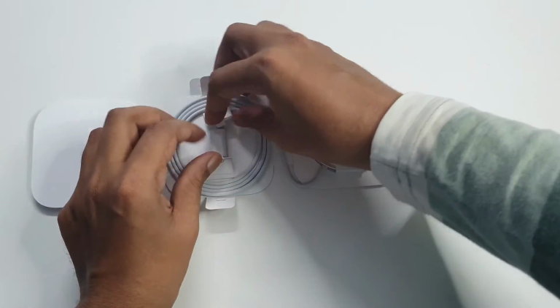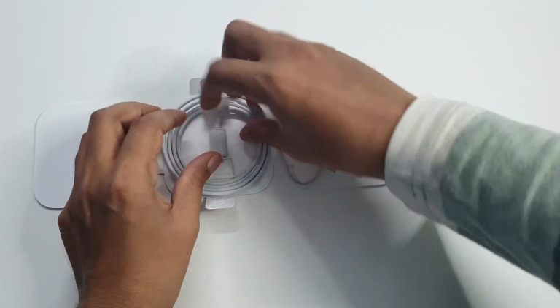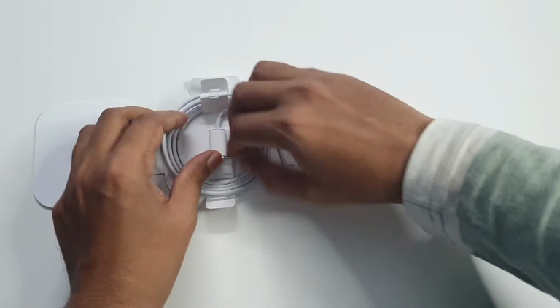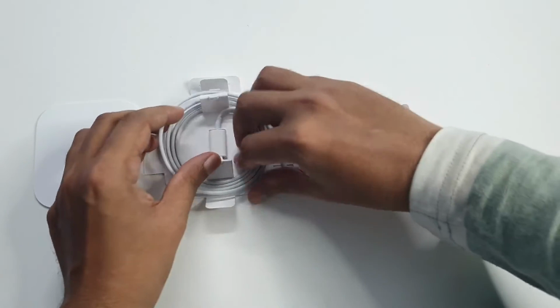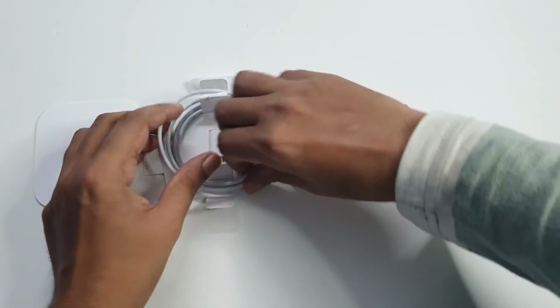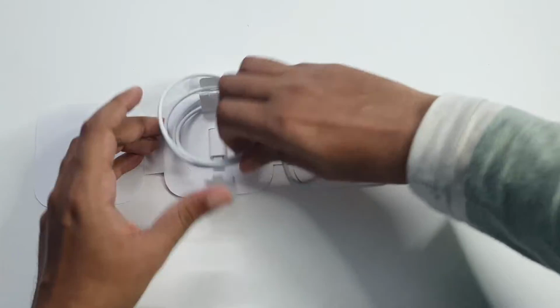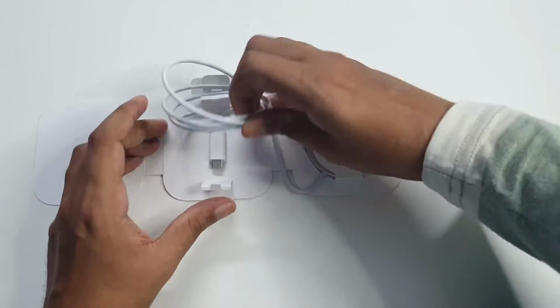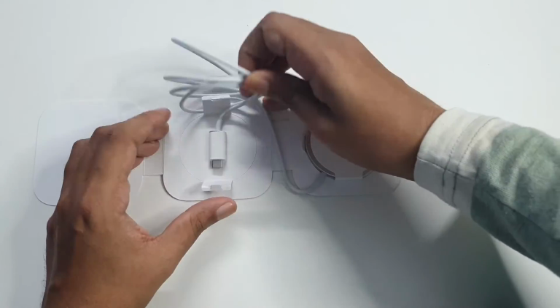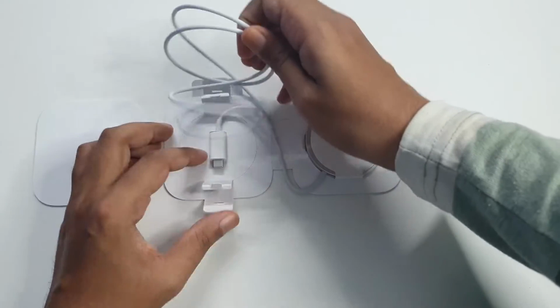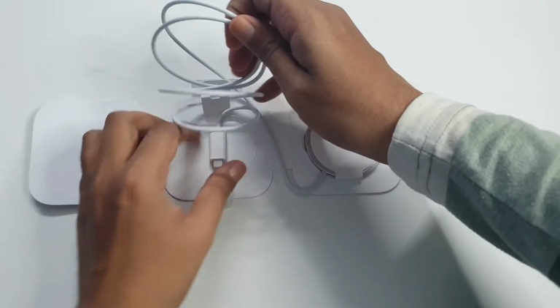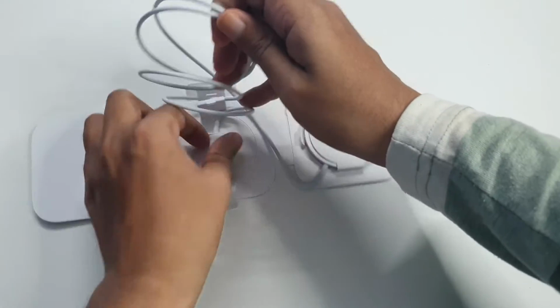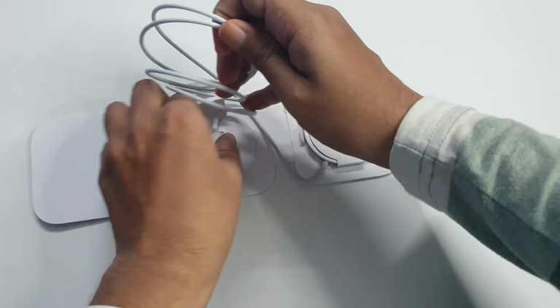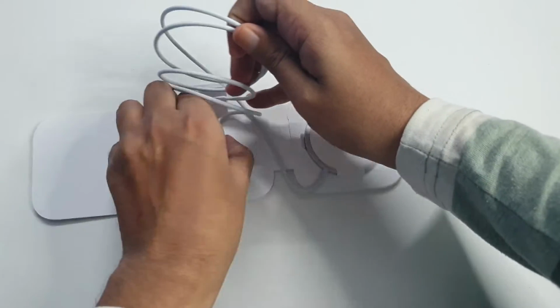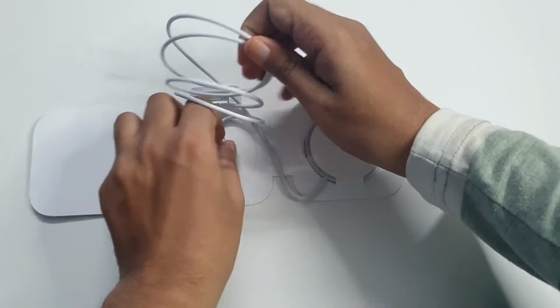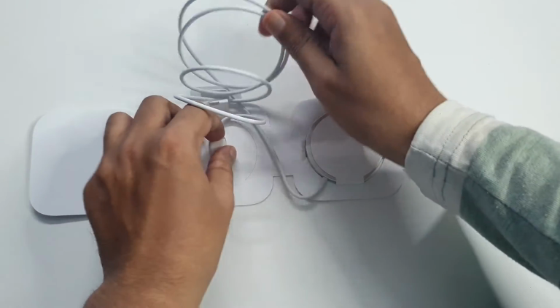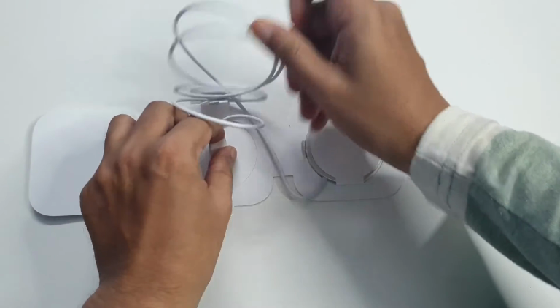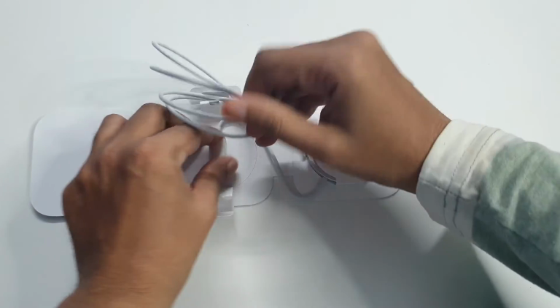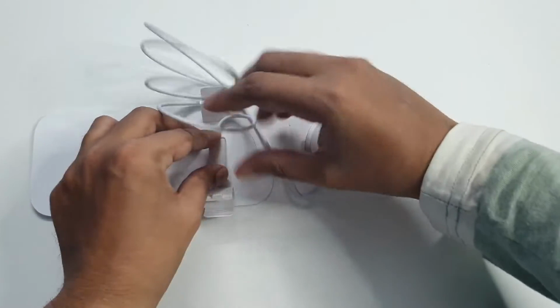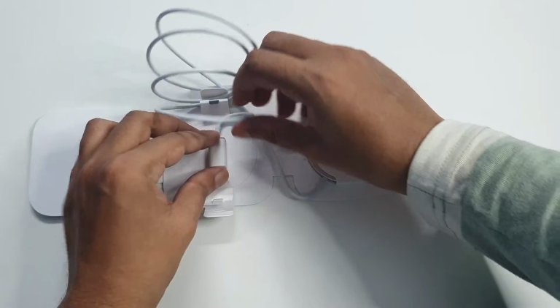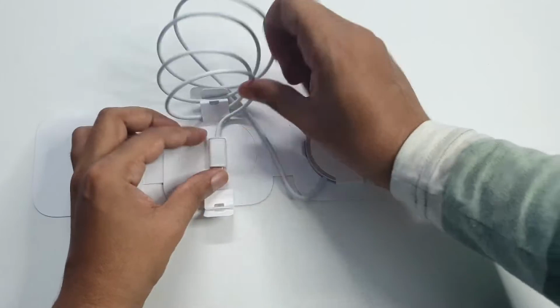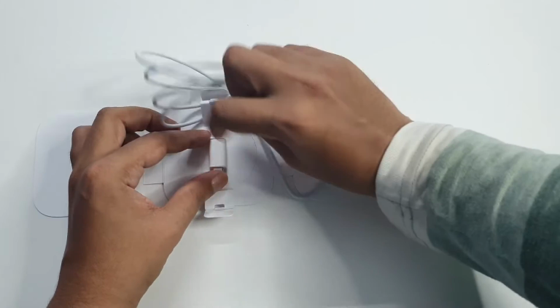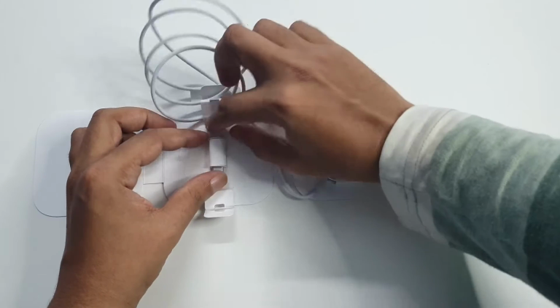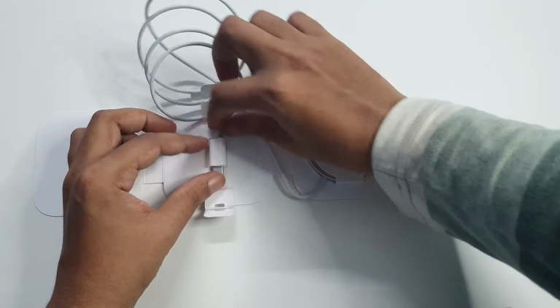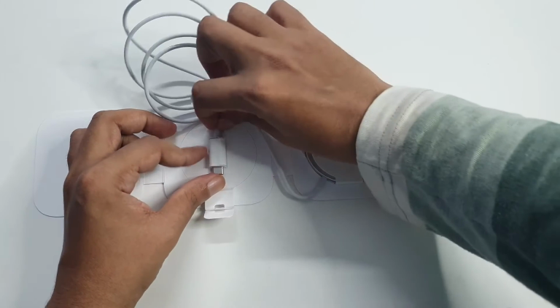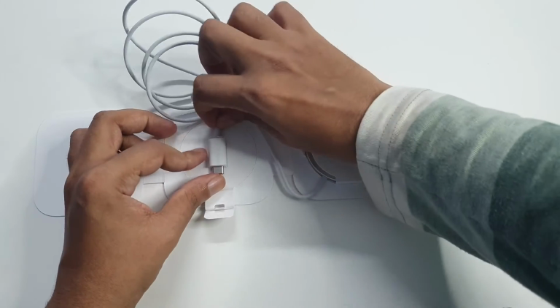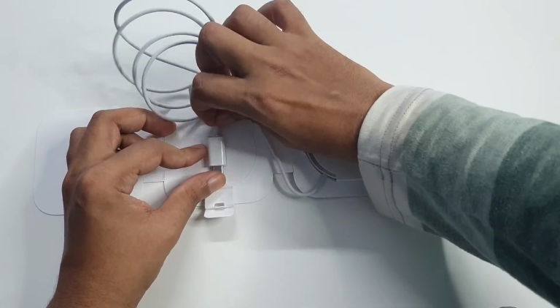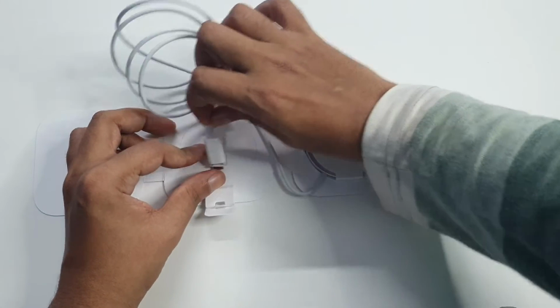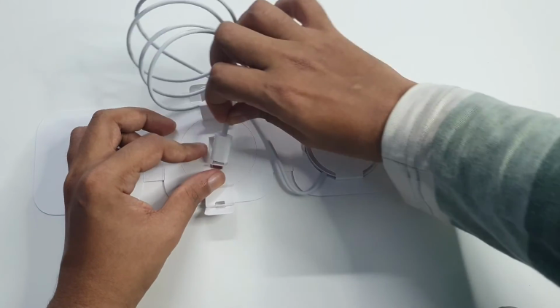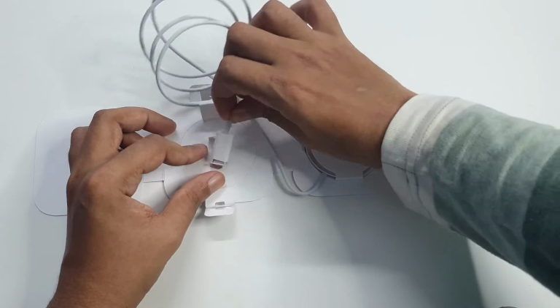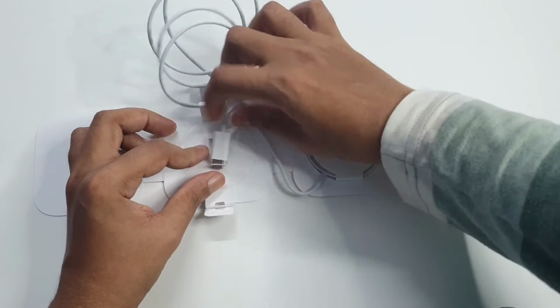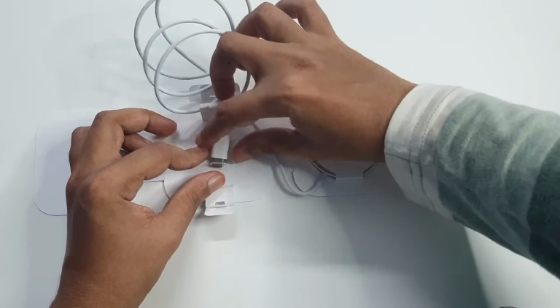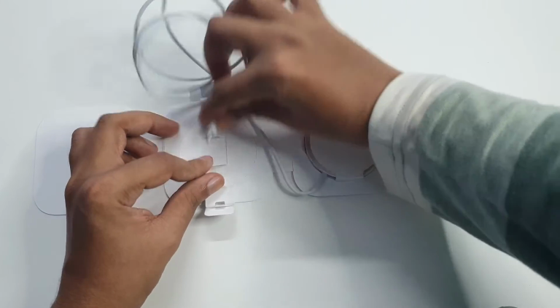Here we will see the power space. This is where the wire is, because I just bought the charger. I will see the wire.